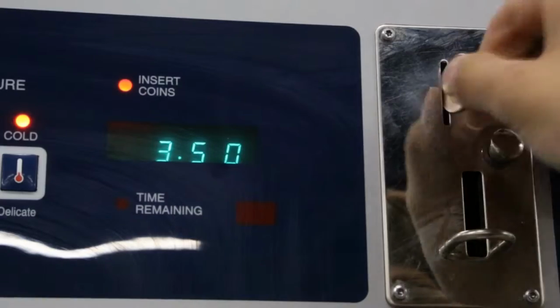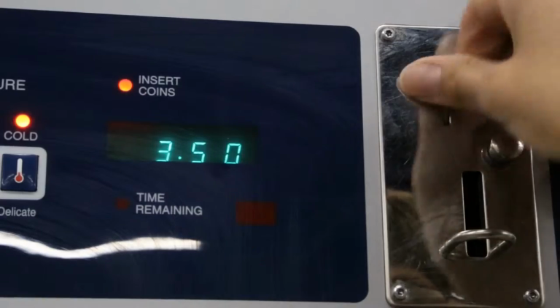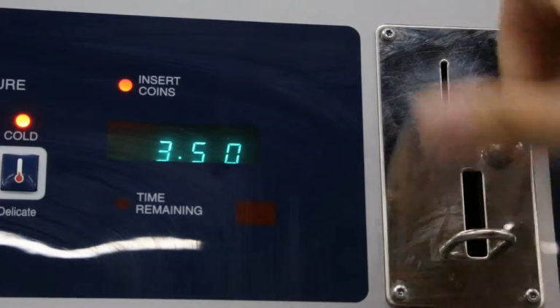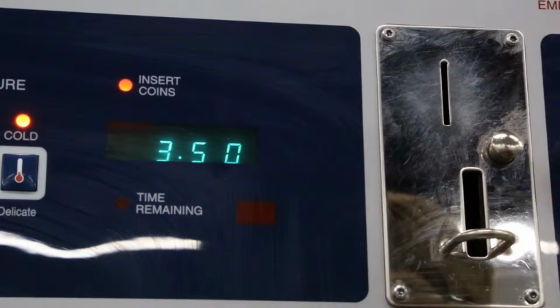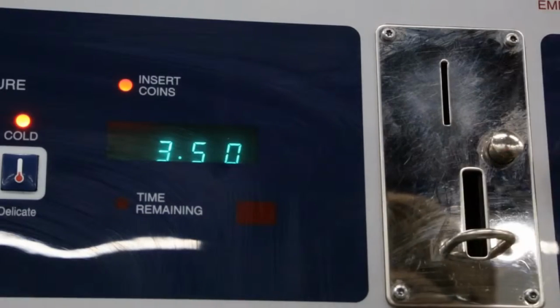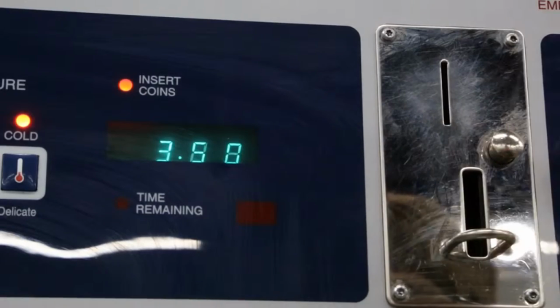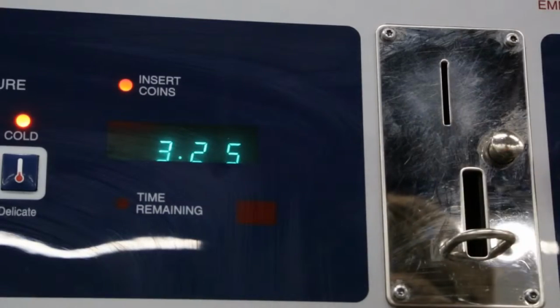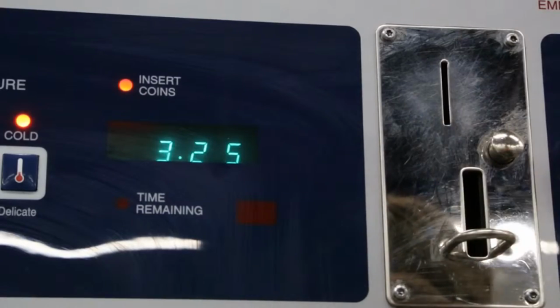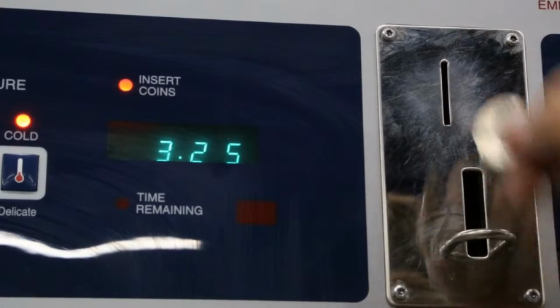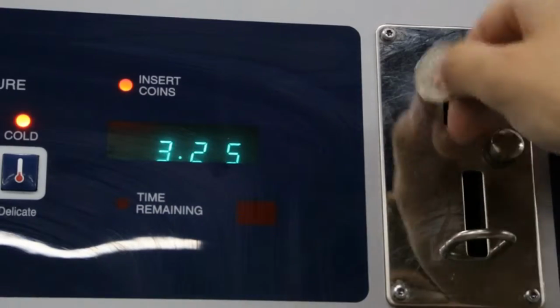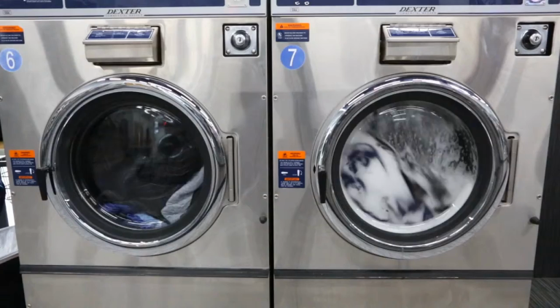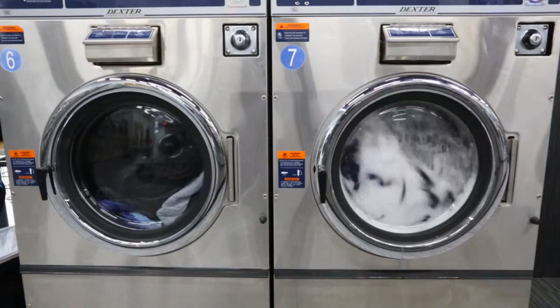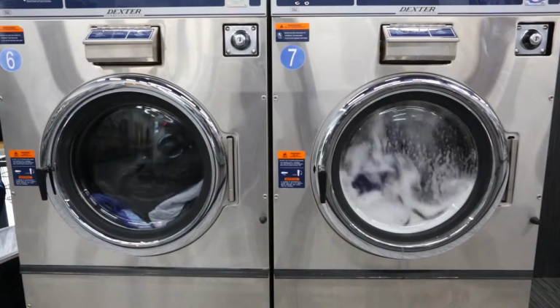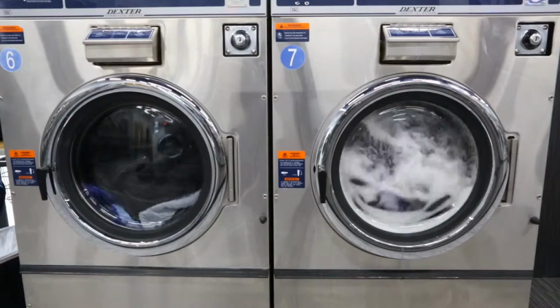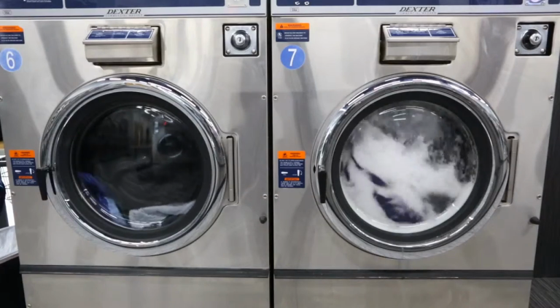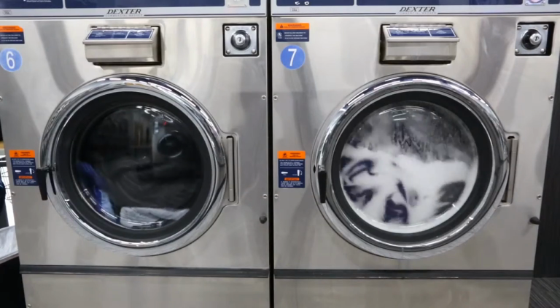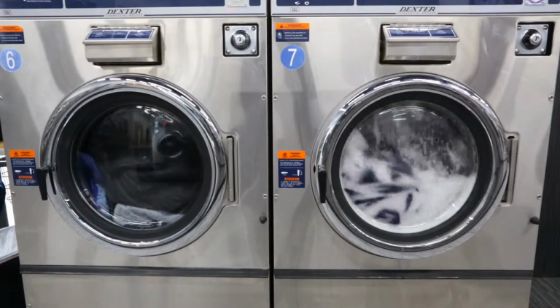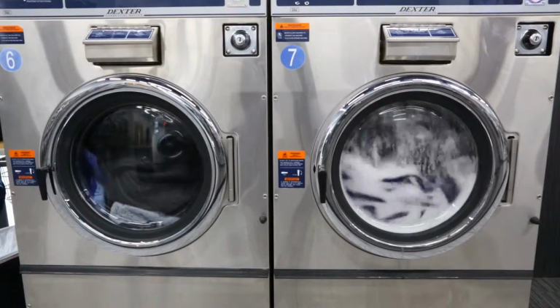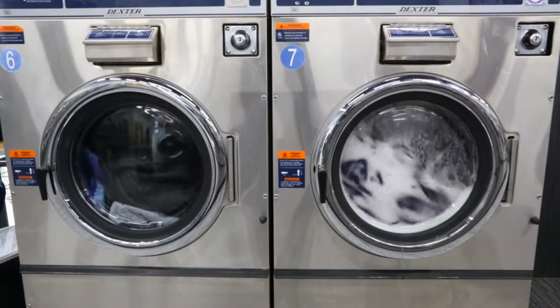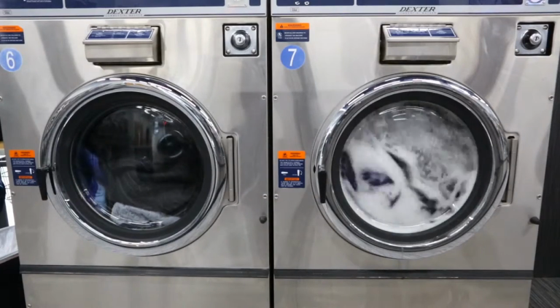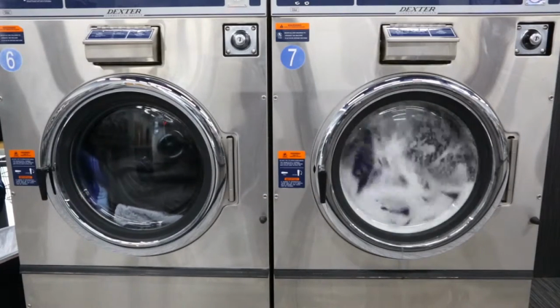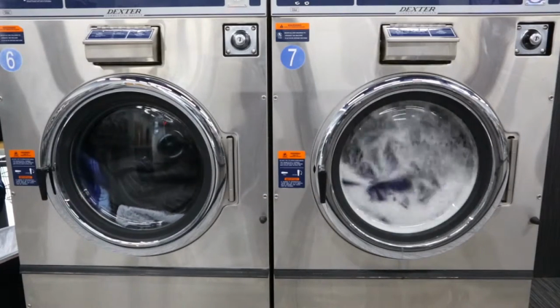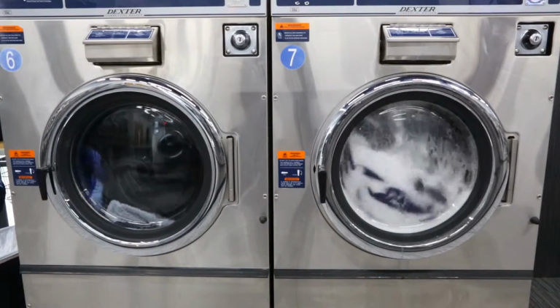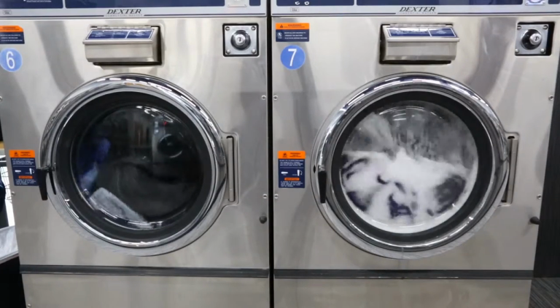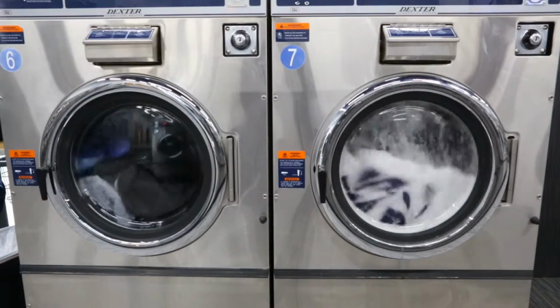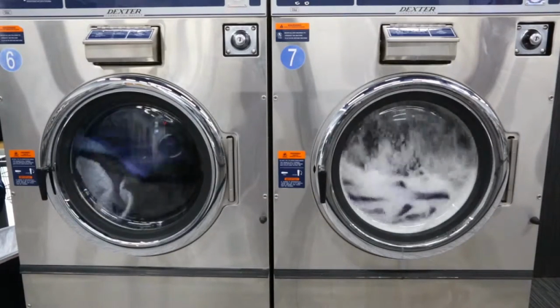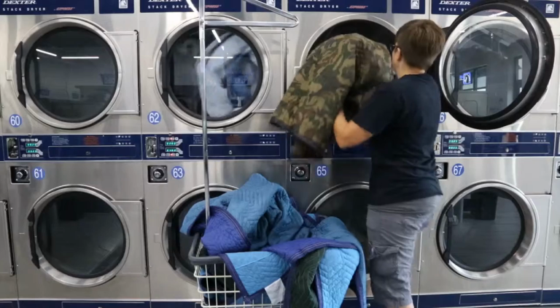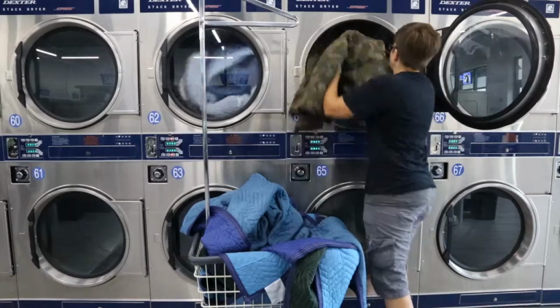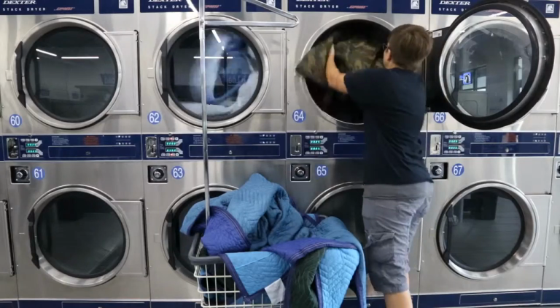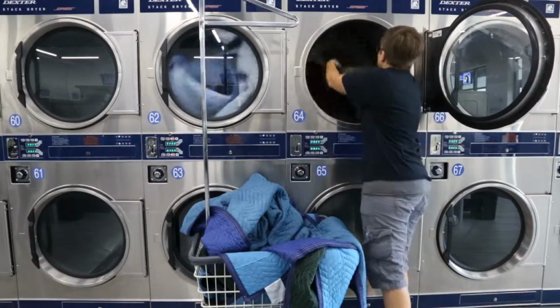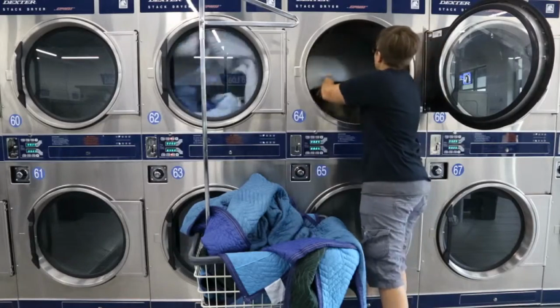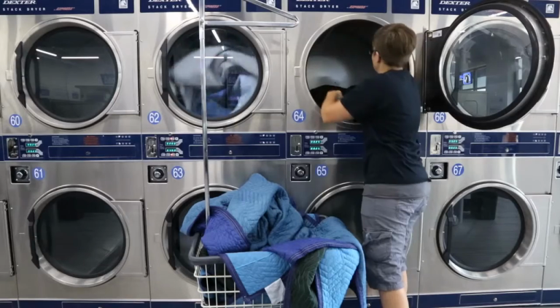Blankets in the better category had similar results, holding up OK in the washer and dryer.